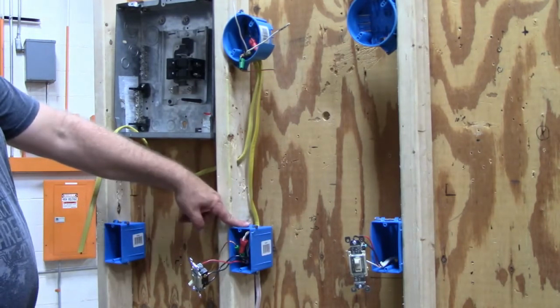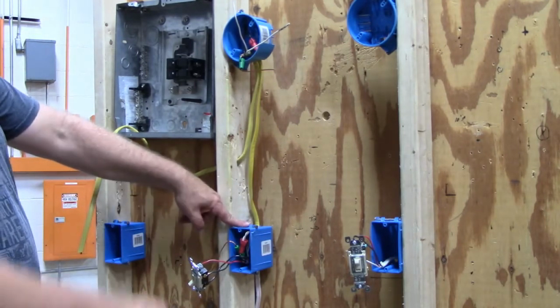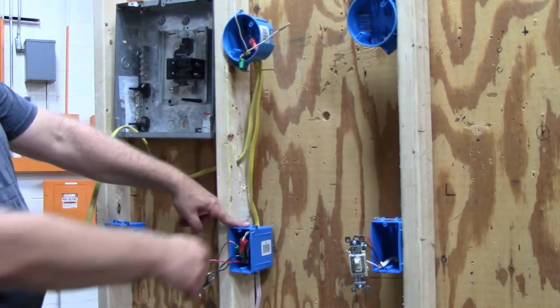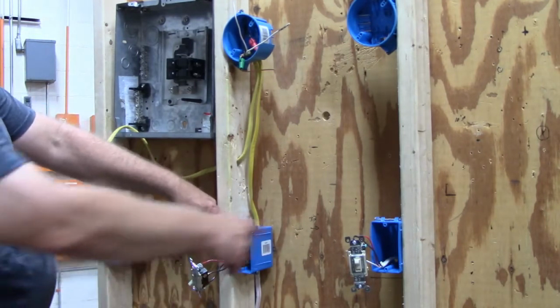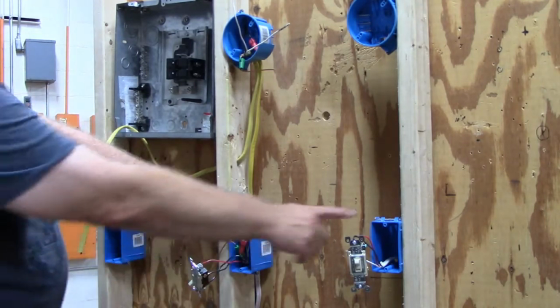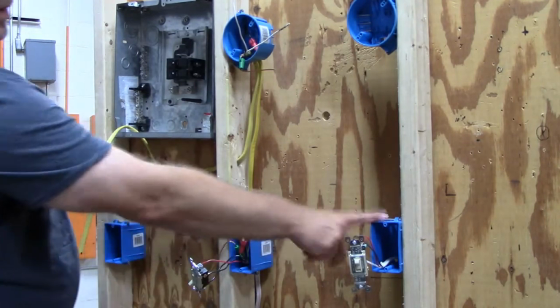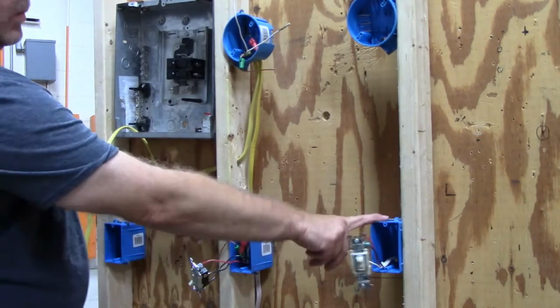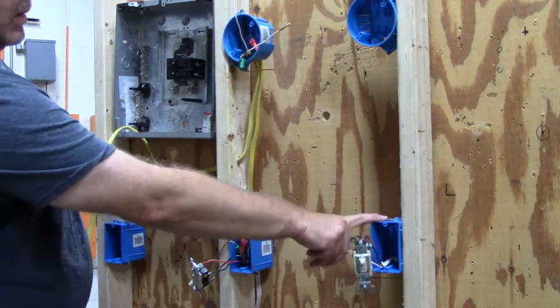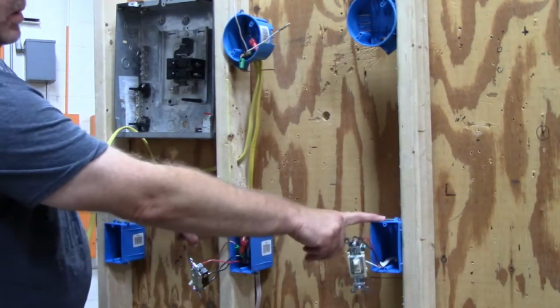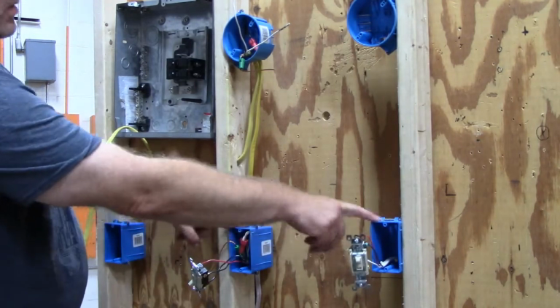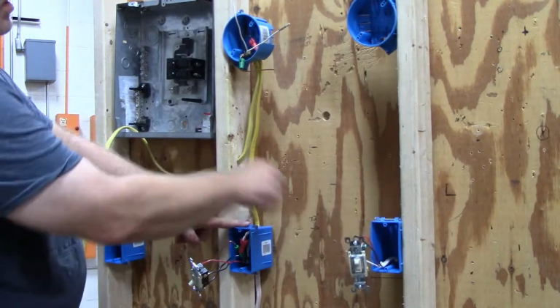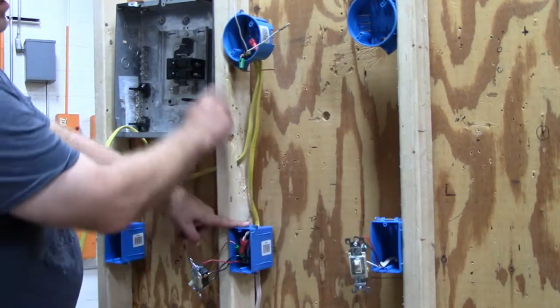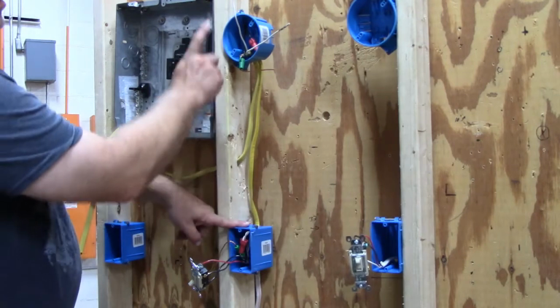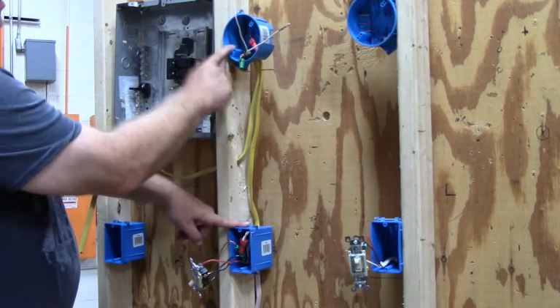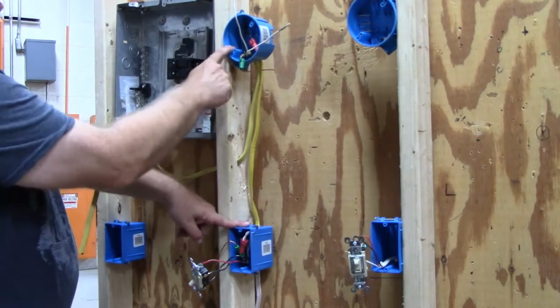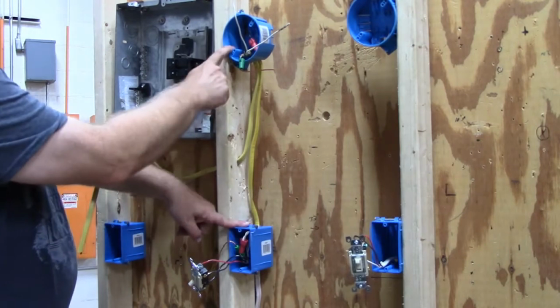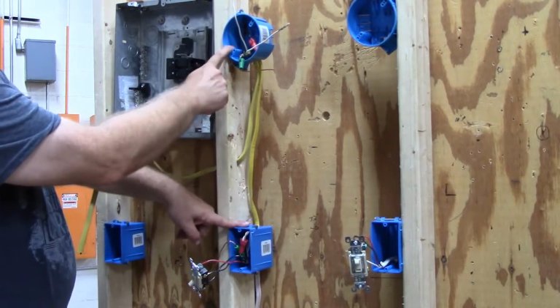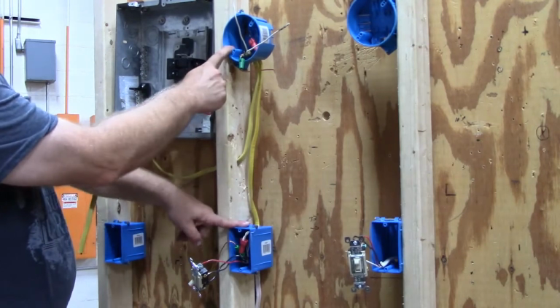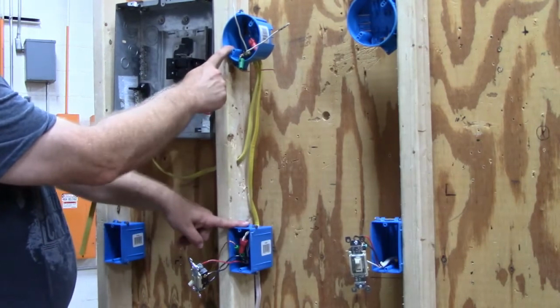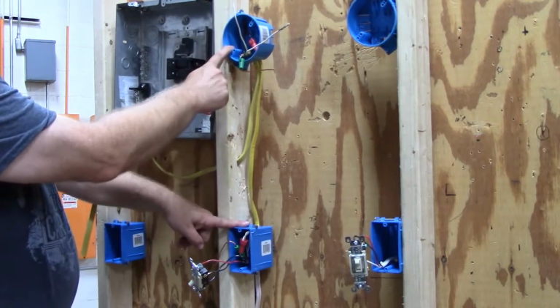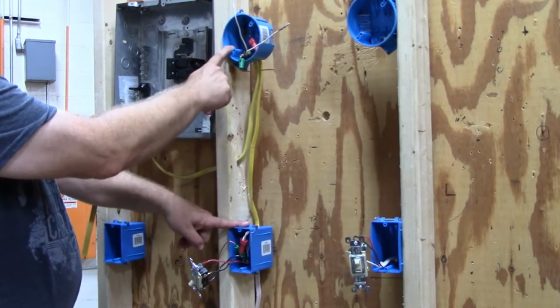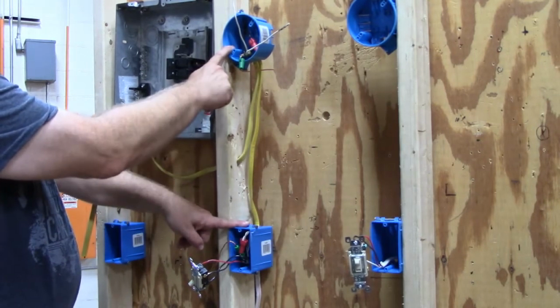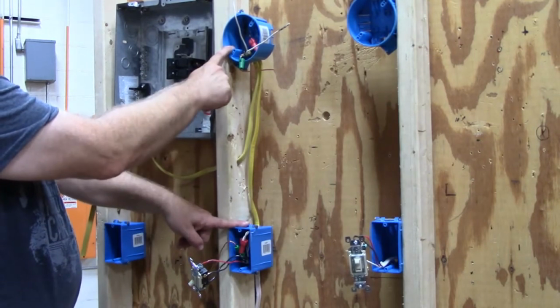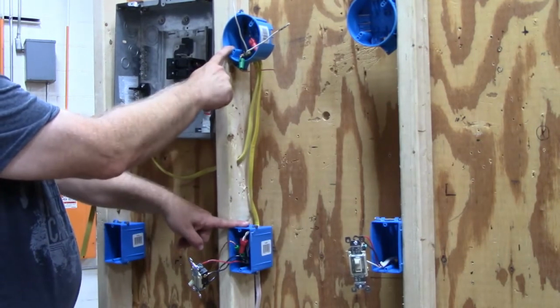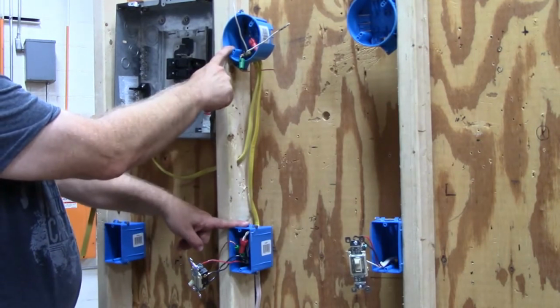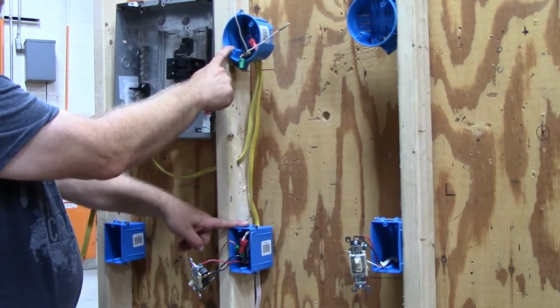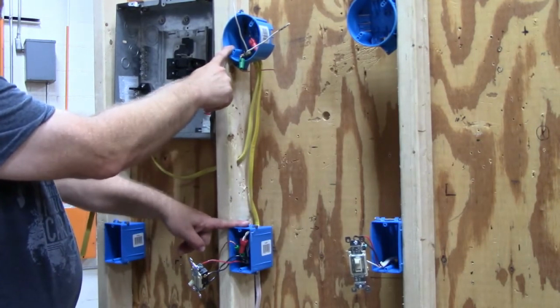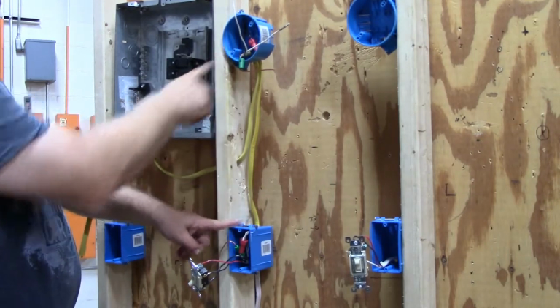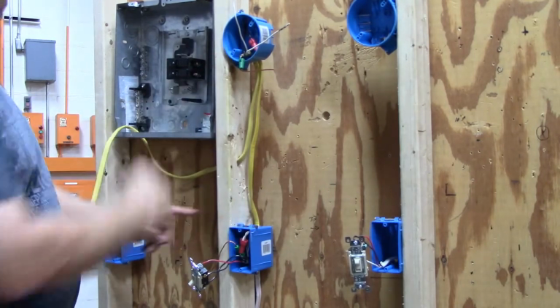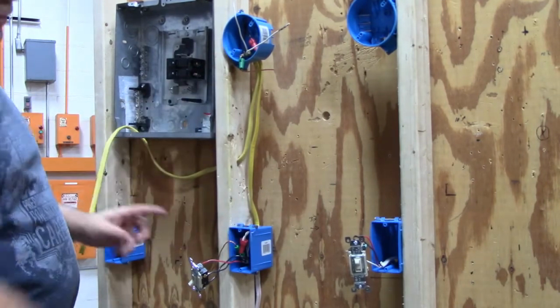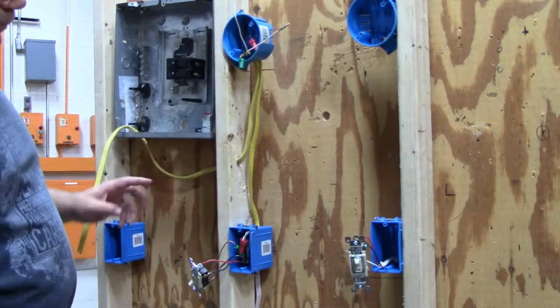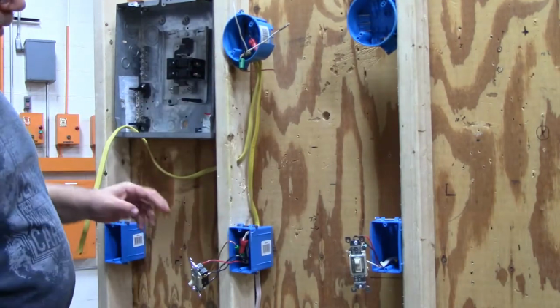And that's how you wire three-way switches with power at the light box.